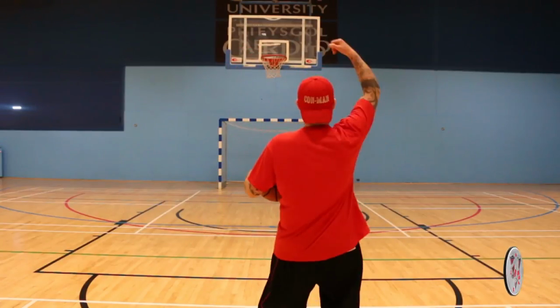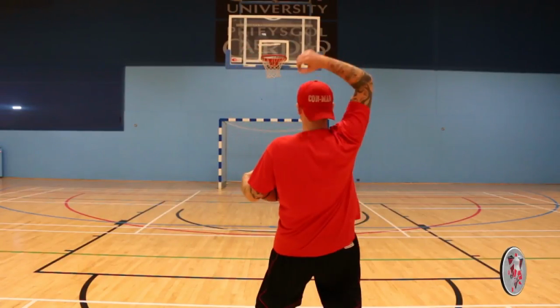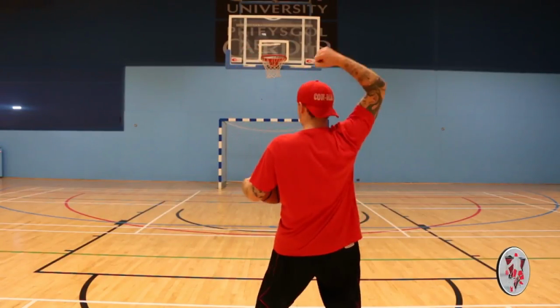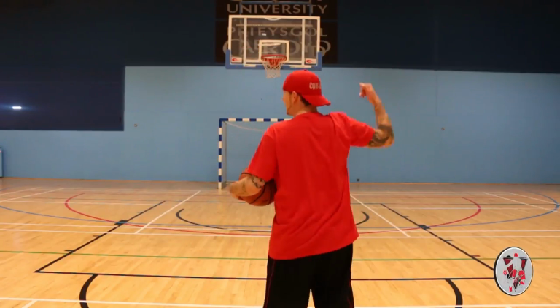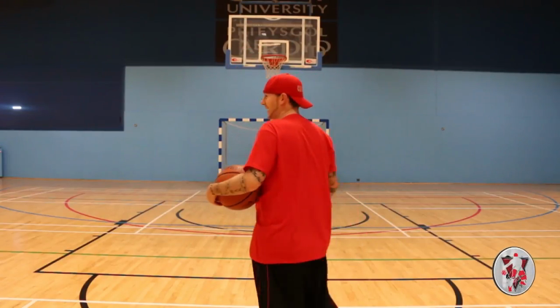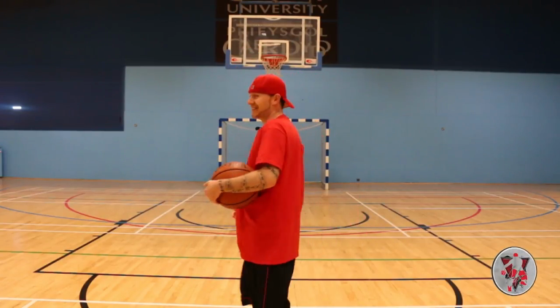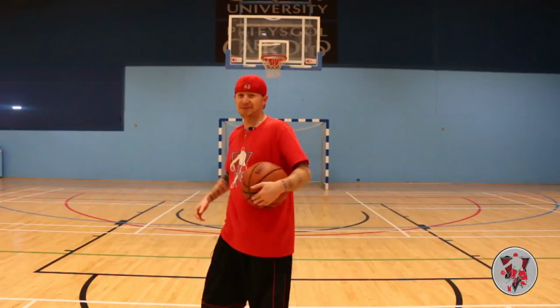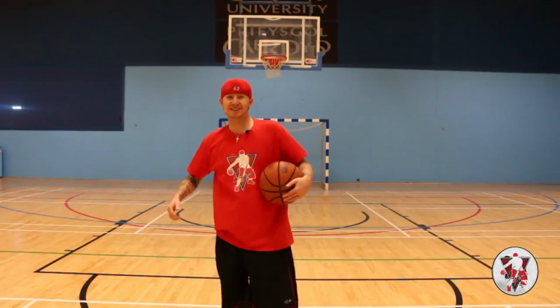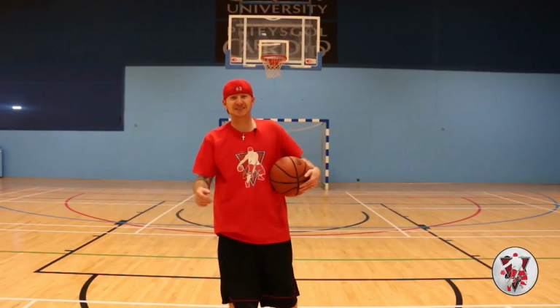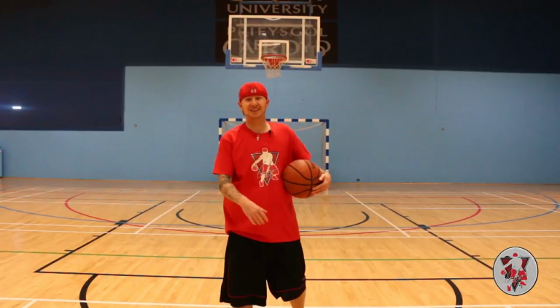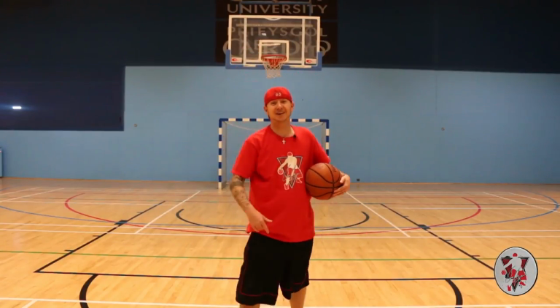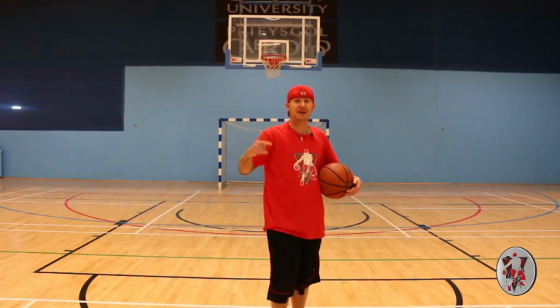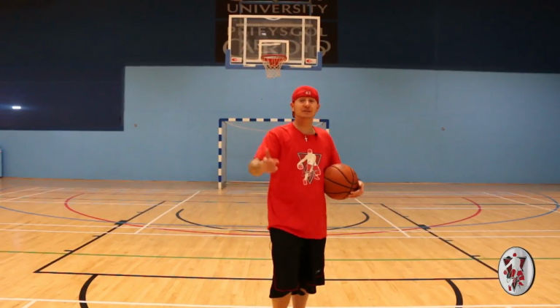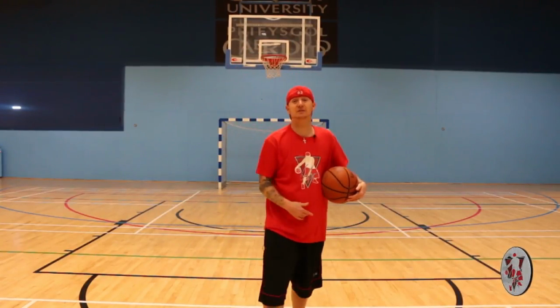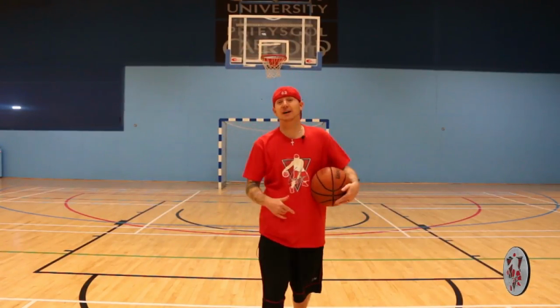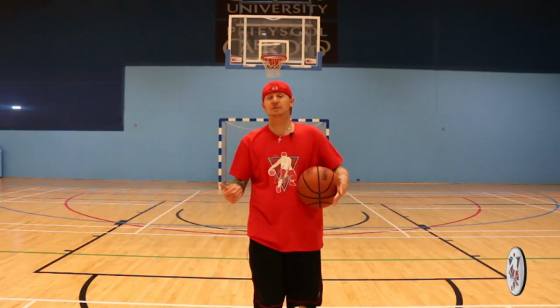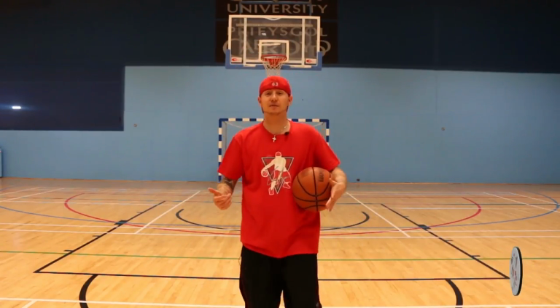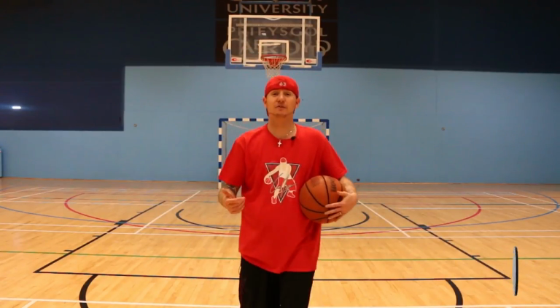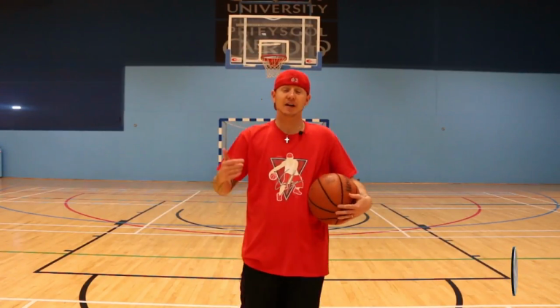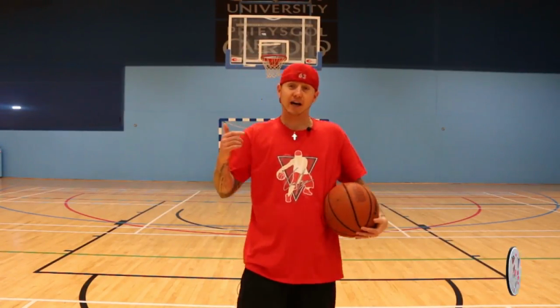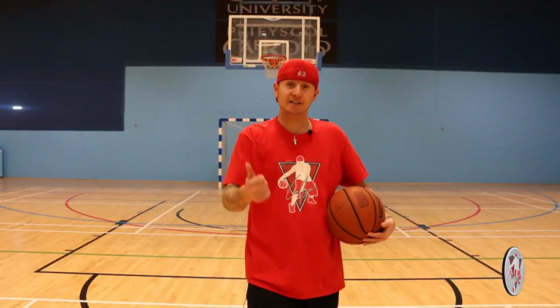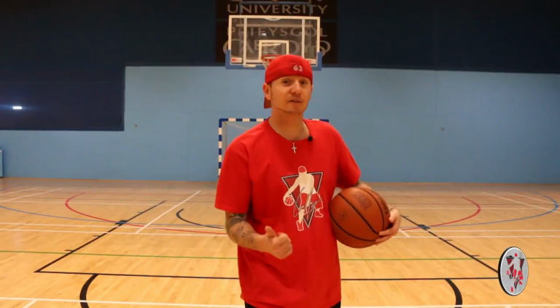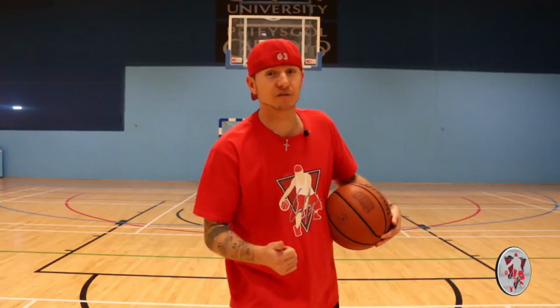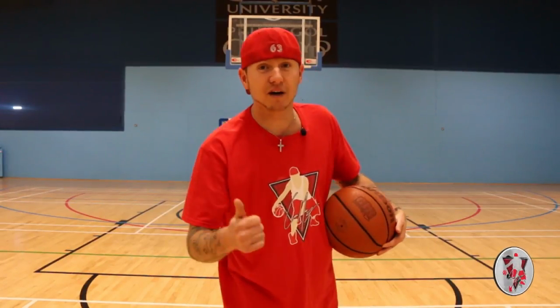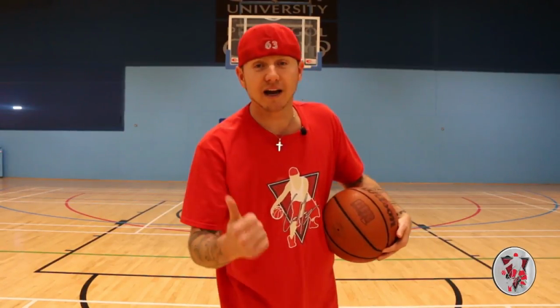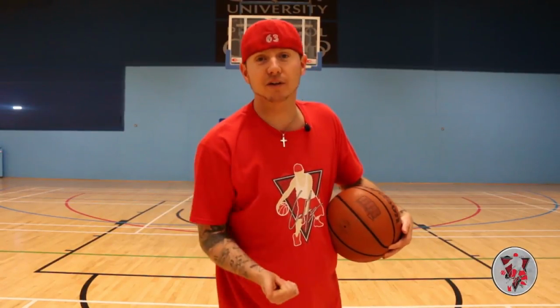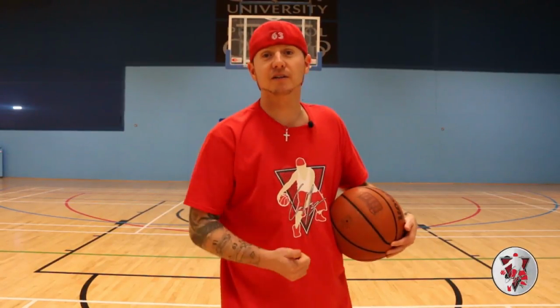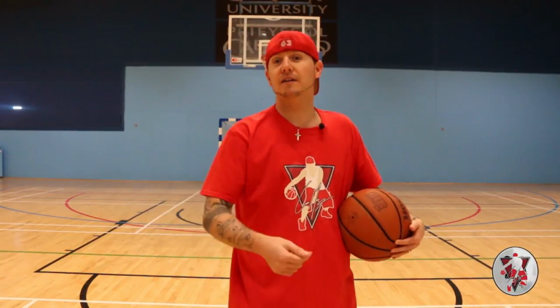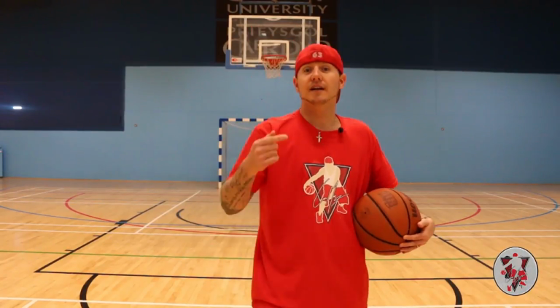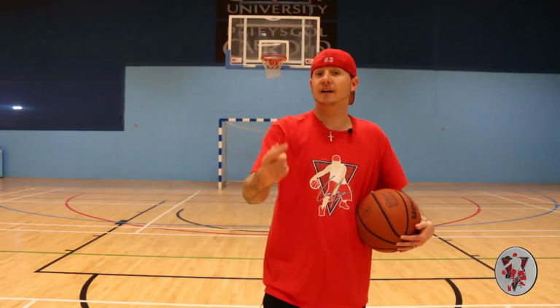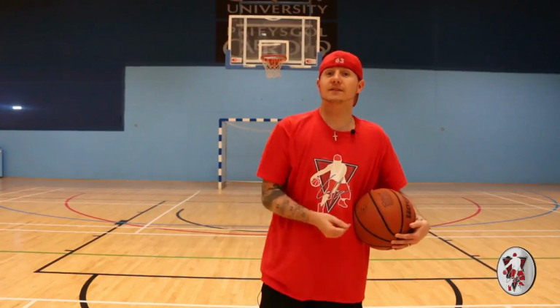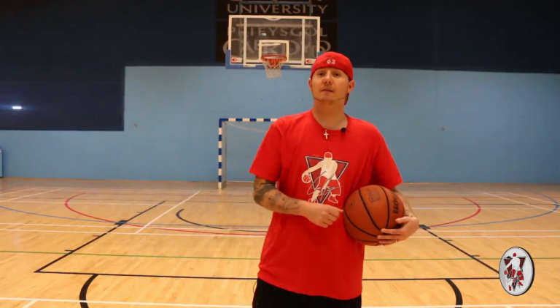Over head, through the legs — pretty simple stuff. So how do you do it? How do you pull that move off? Let's first of all have a look at me doing it a couple of times.